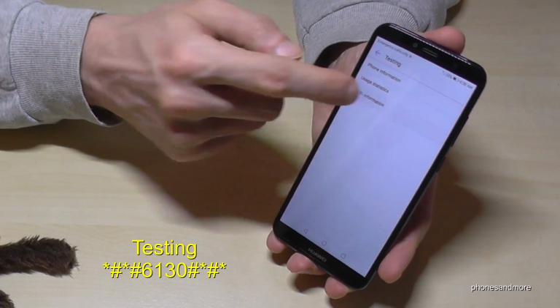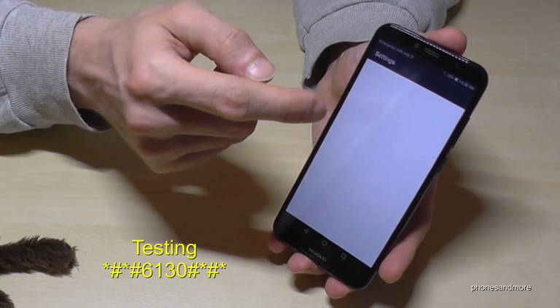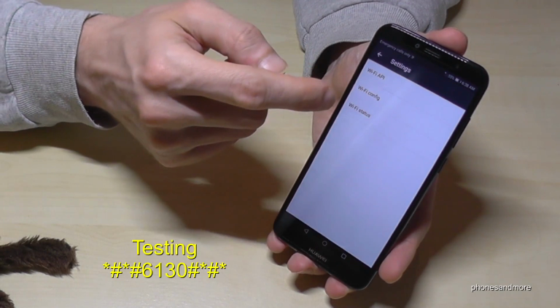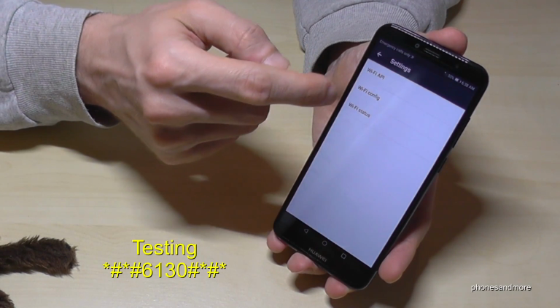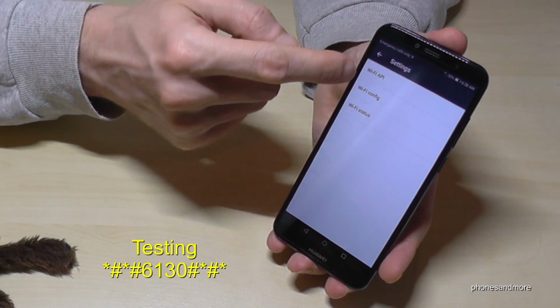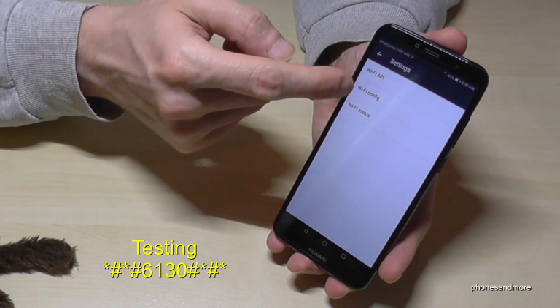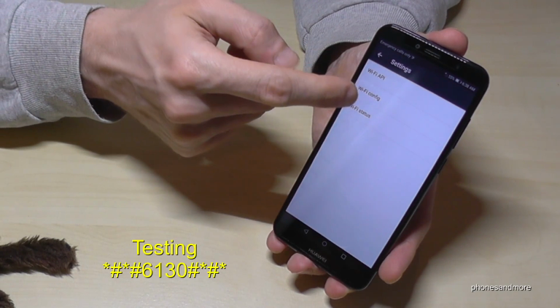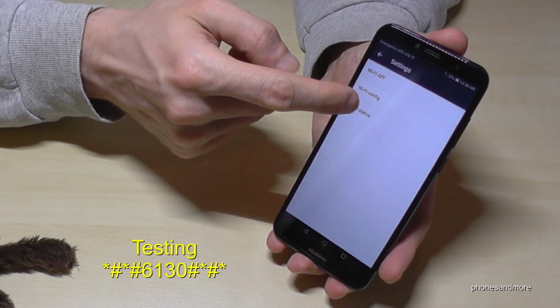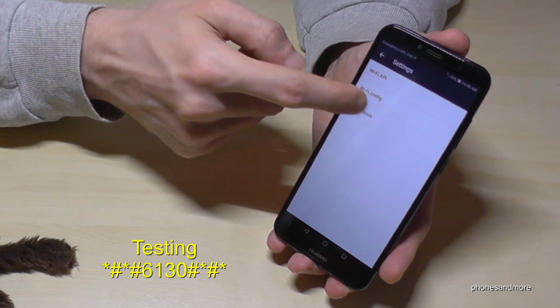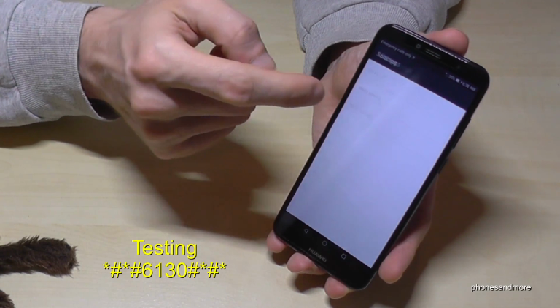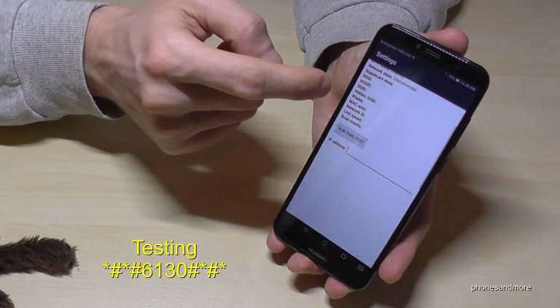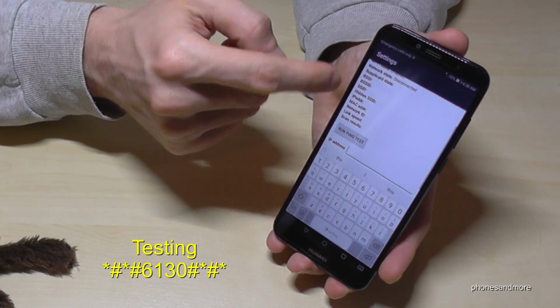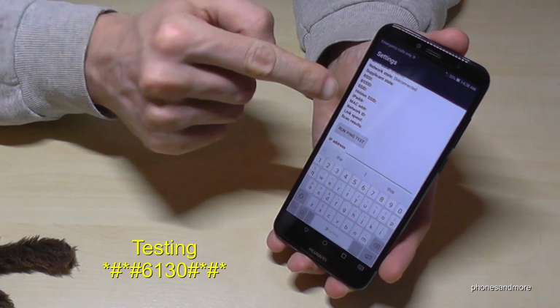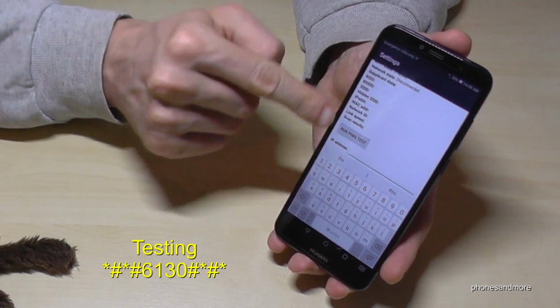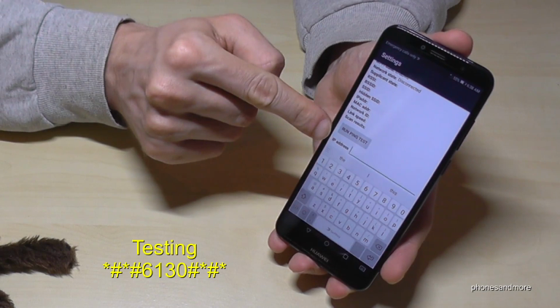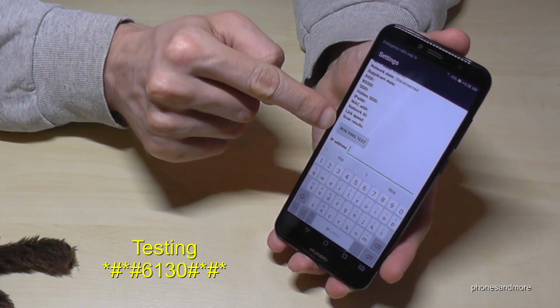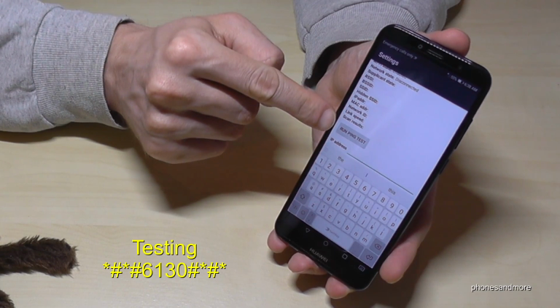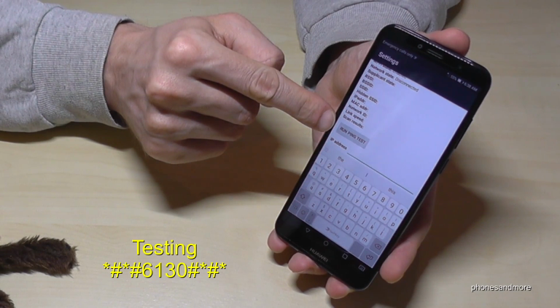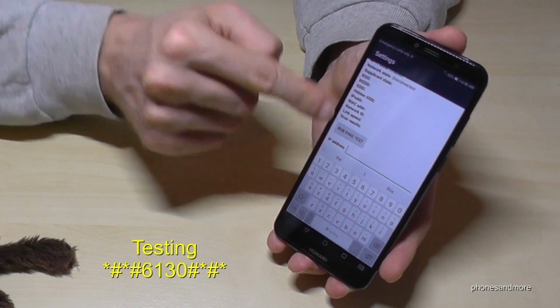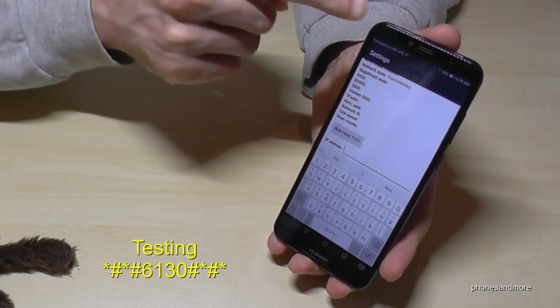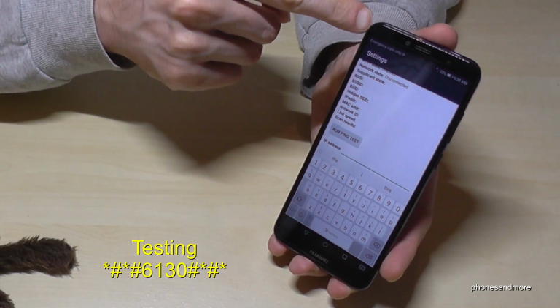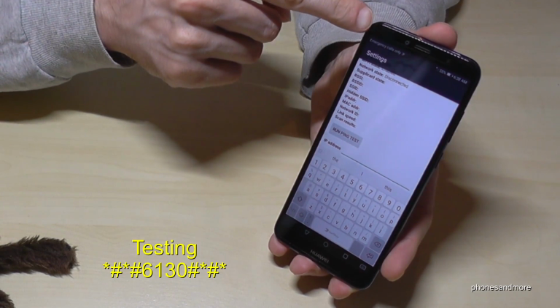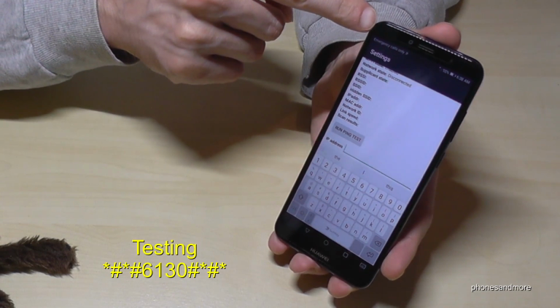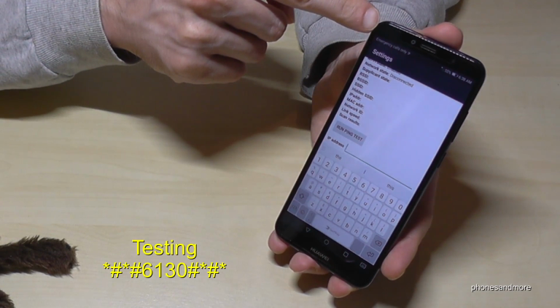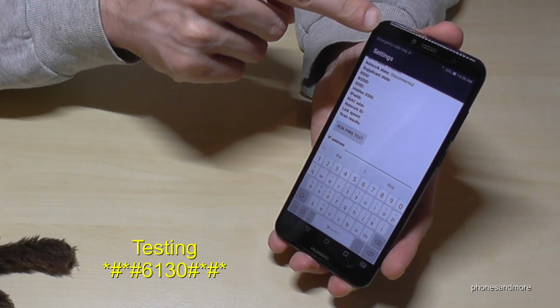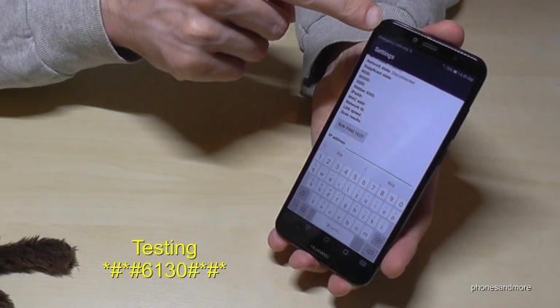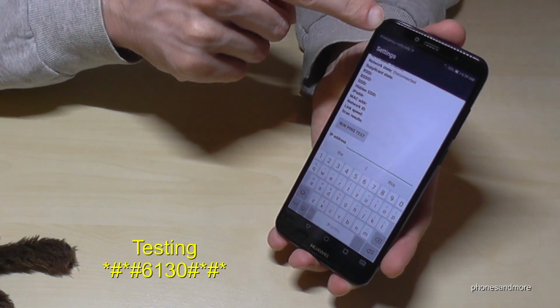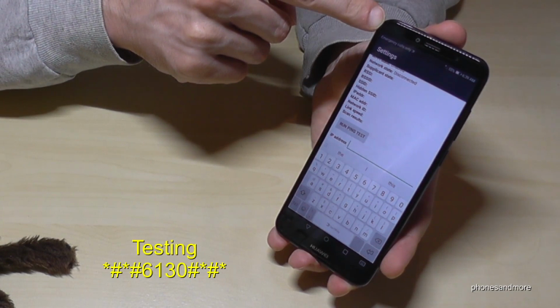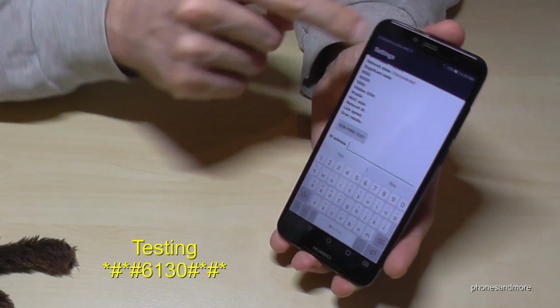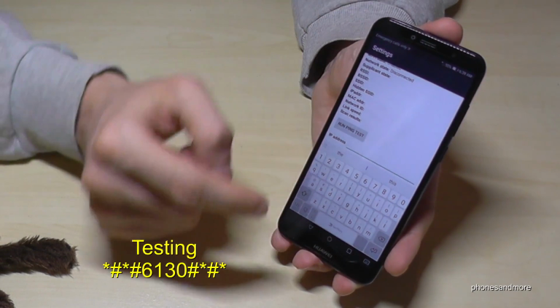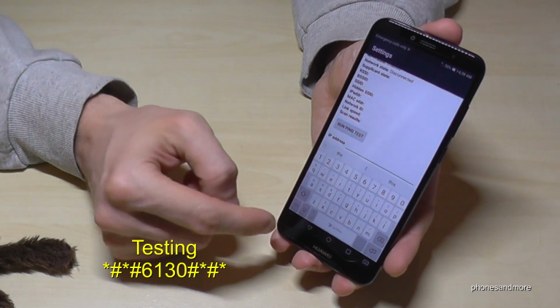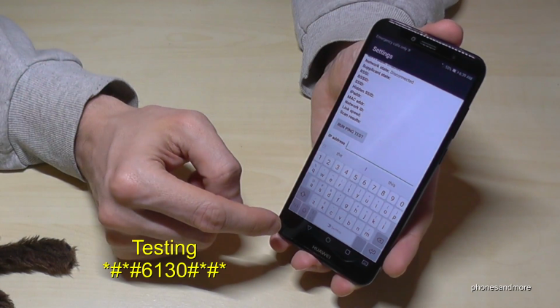Then the Wi-Fi information — you can also run a ping test over Wi-Fi here. I'm not currently on Wi-Fi, so I can't demonstrate that.